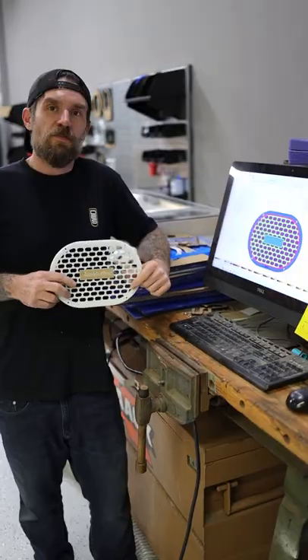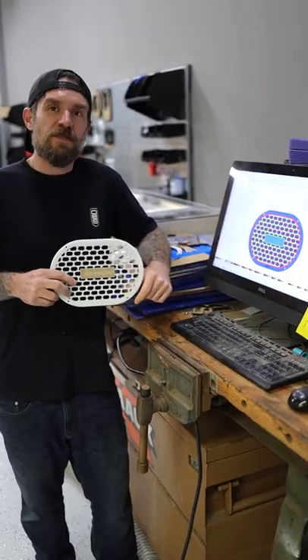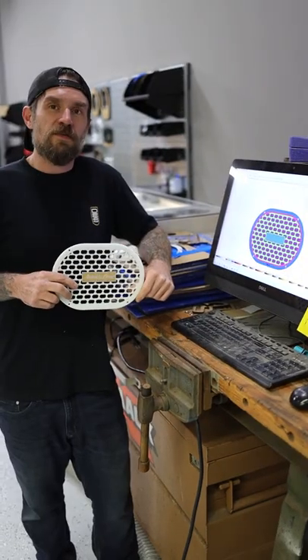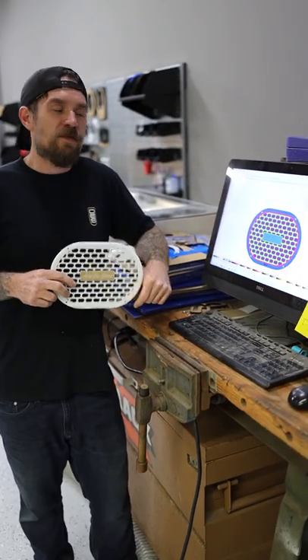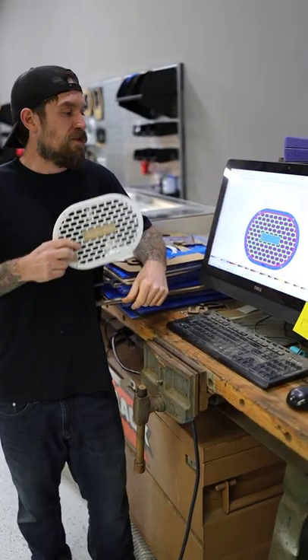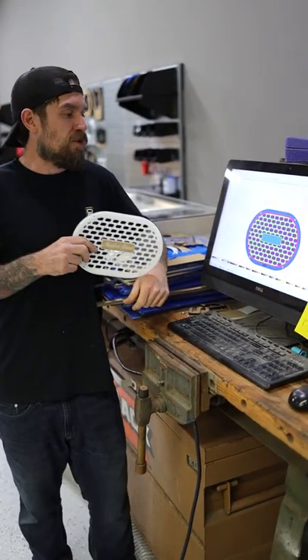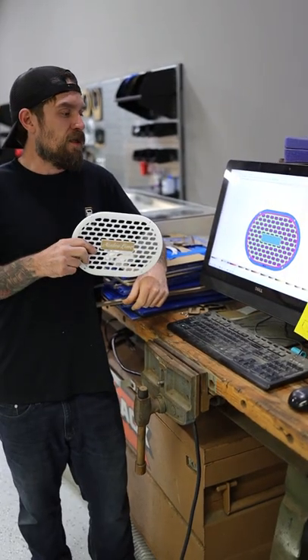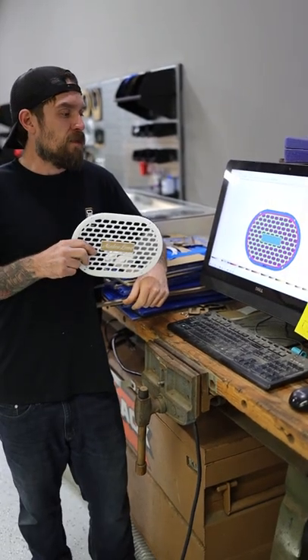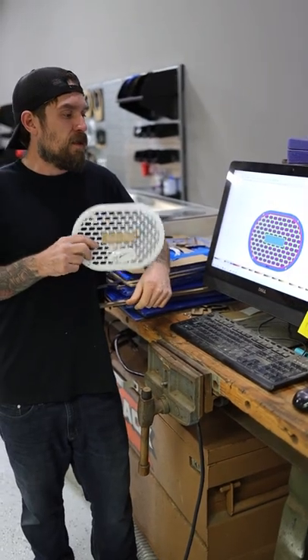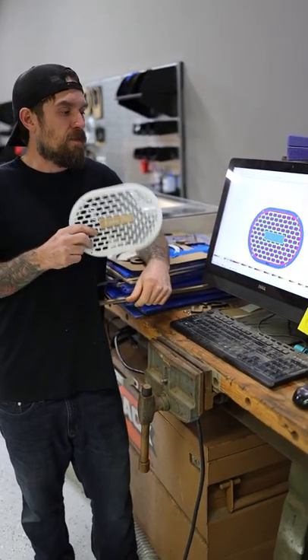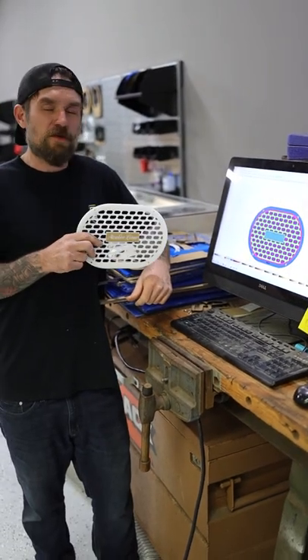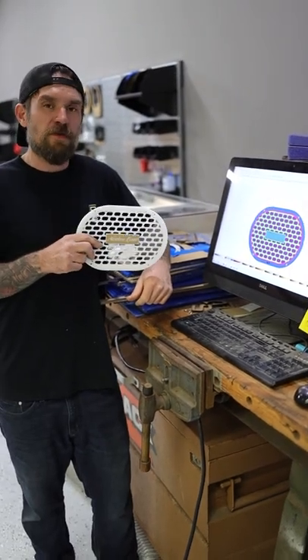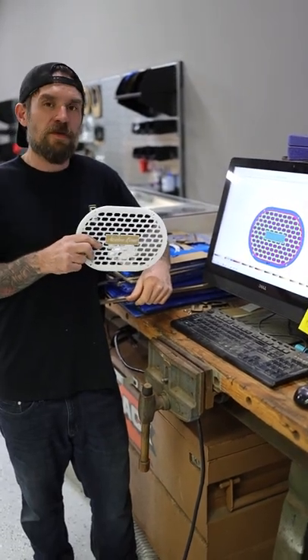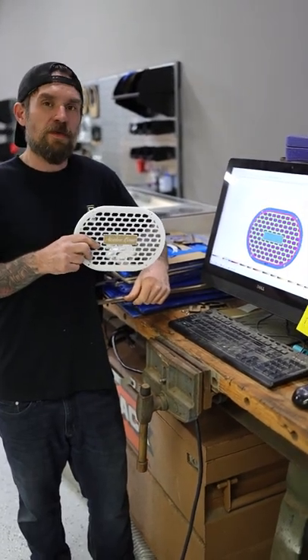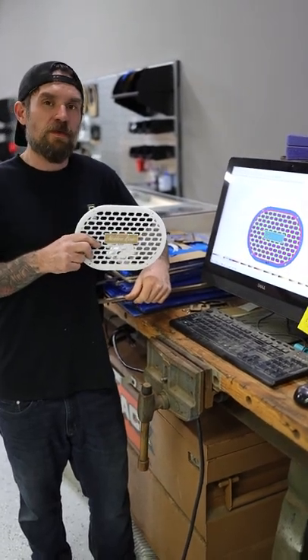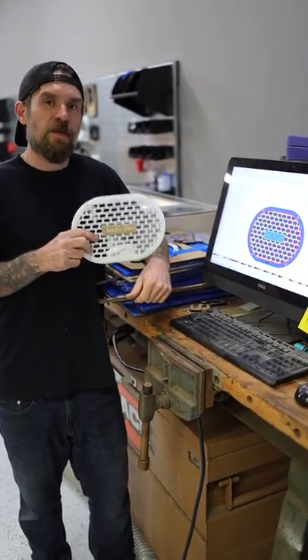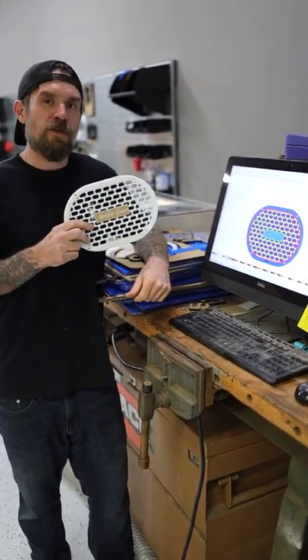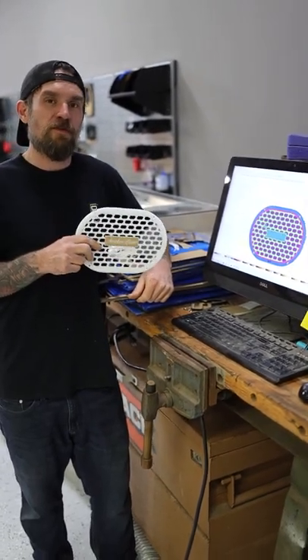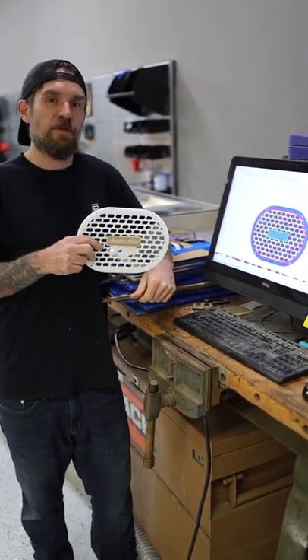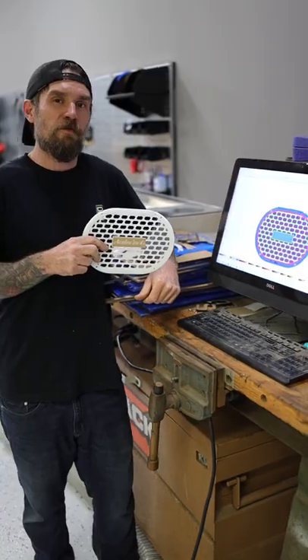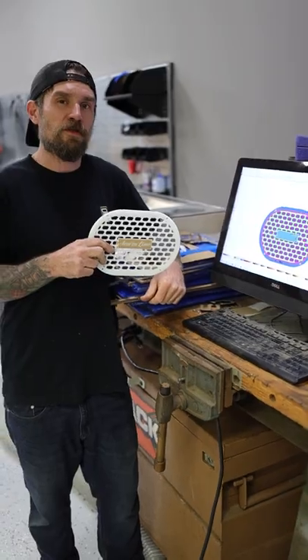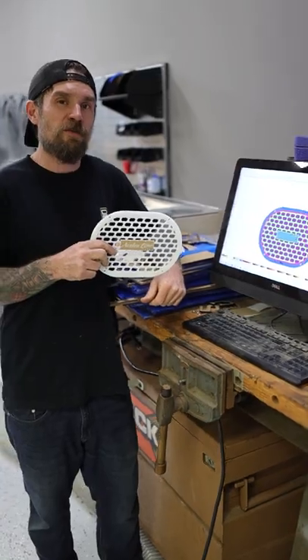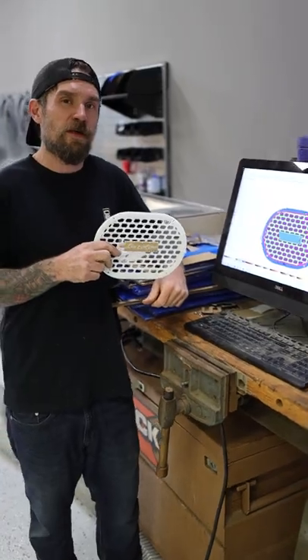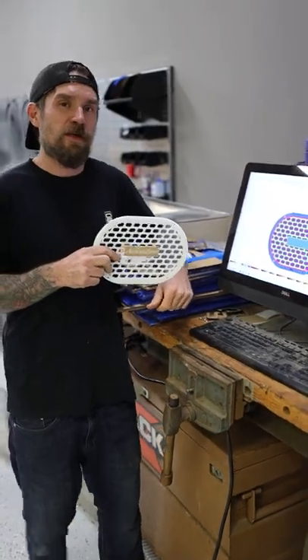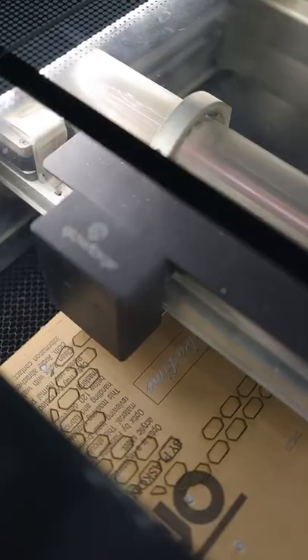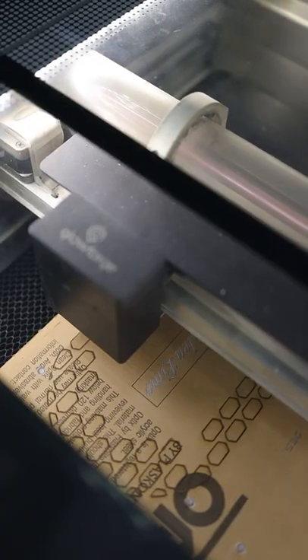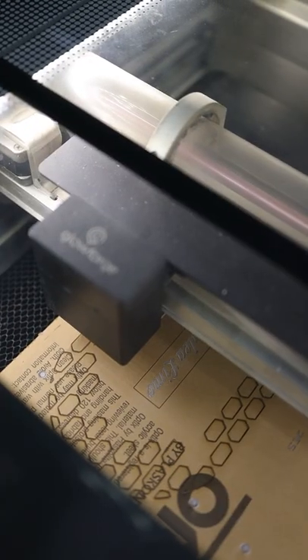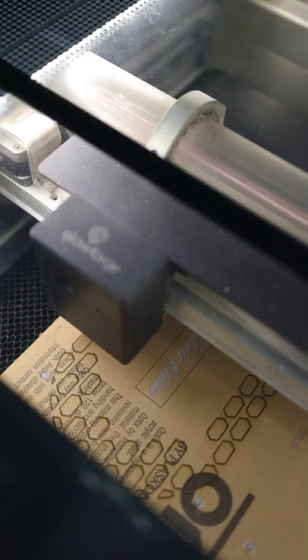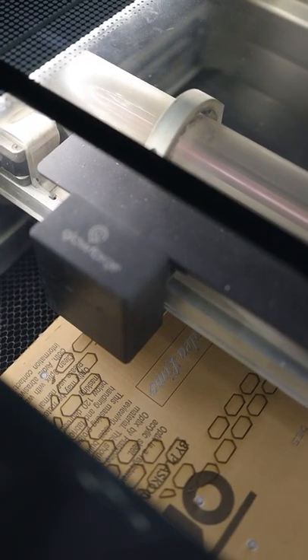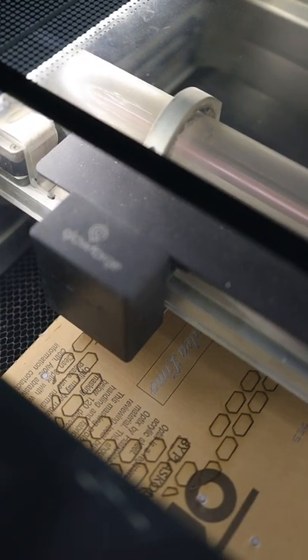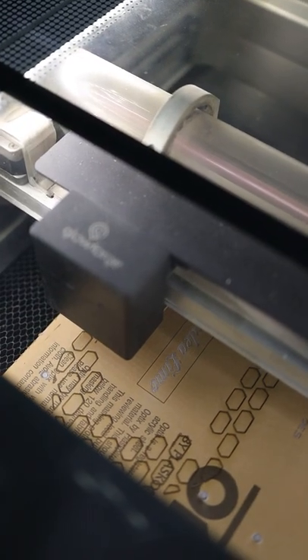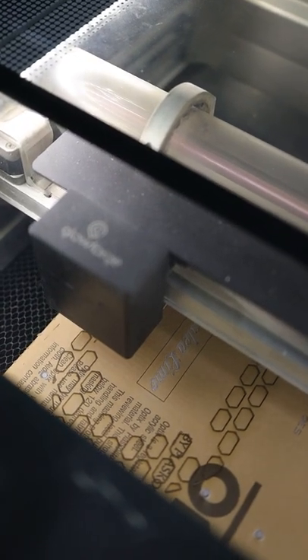So the process starts here with the drawing. We make the drawing on the computer and then transfer it to the Glowforge software, and it gets printed right here on the Glowforge laser printer.